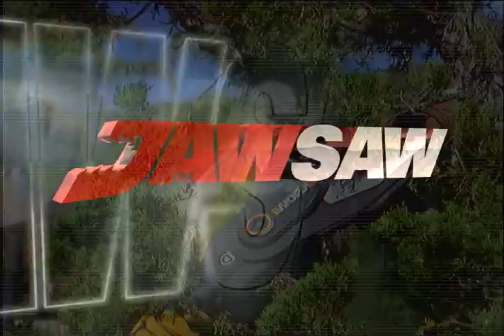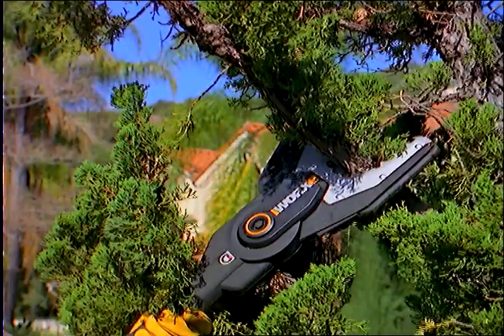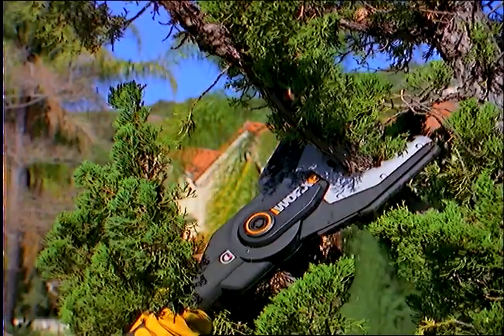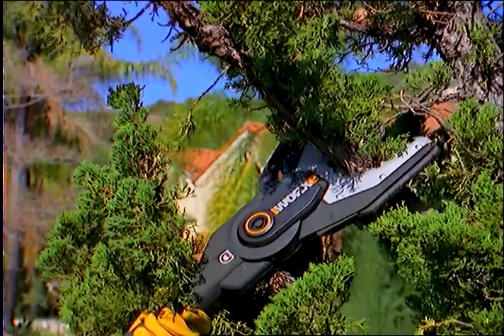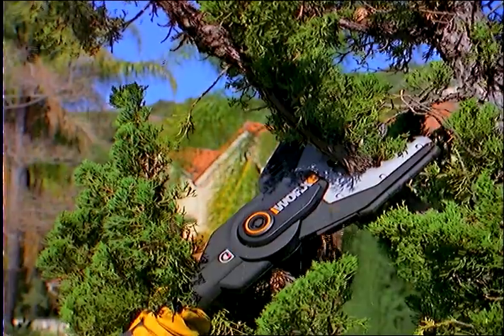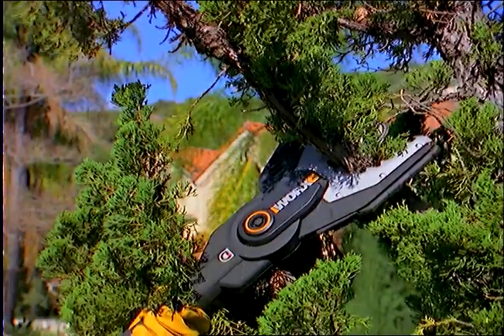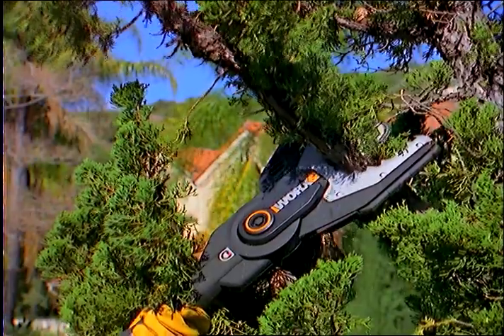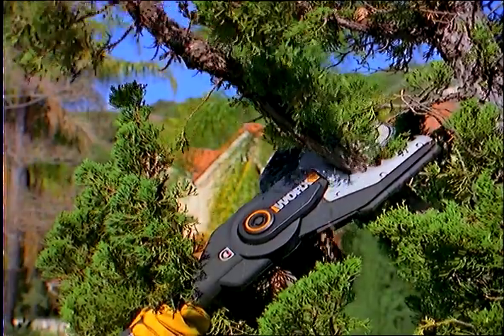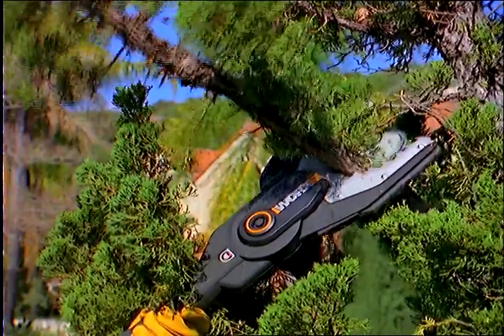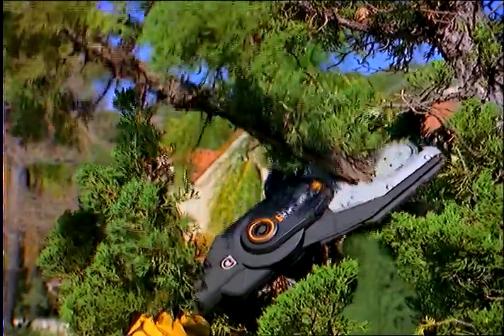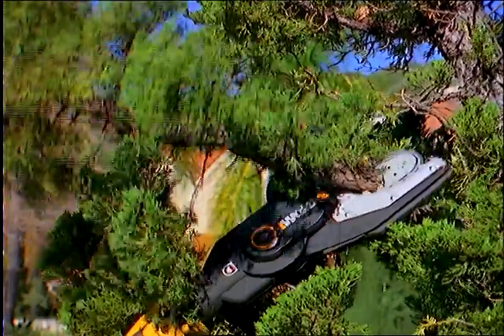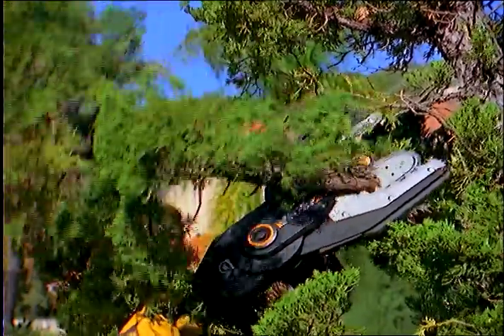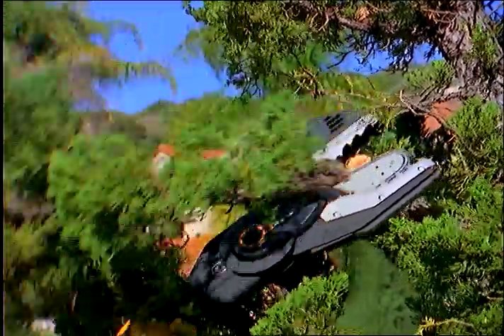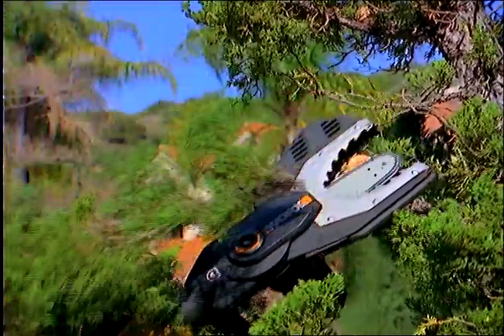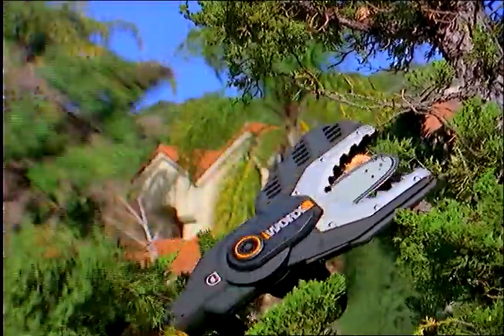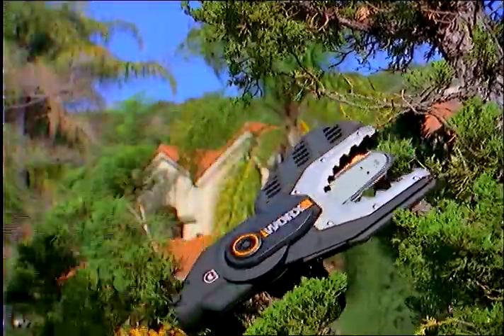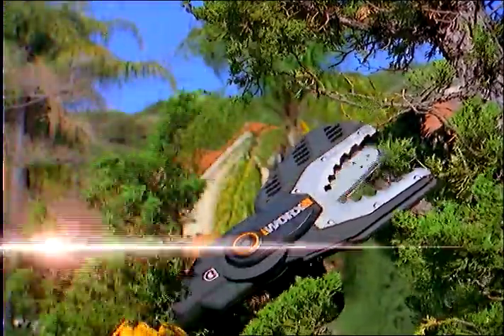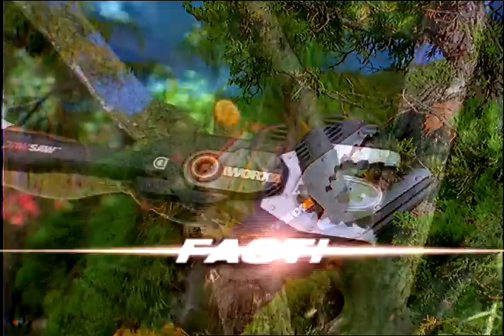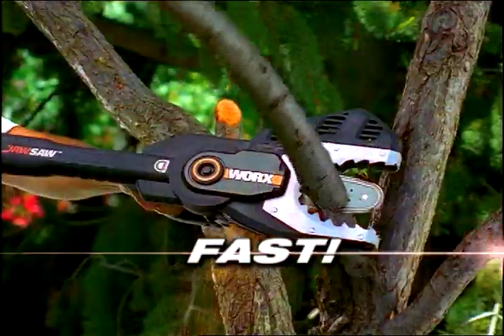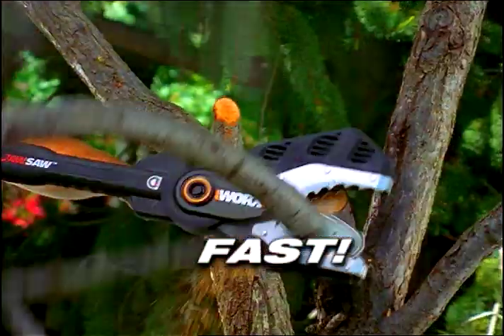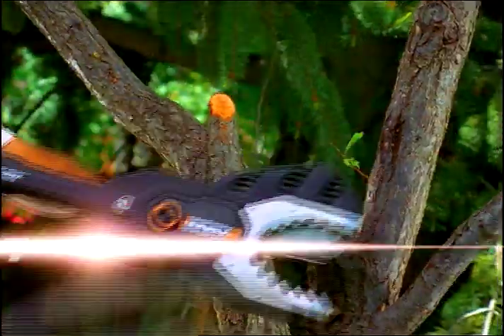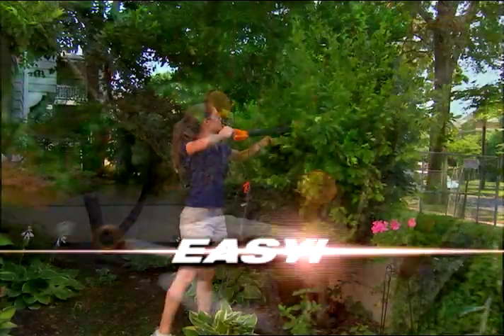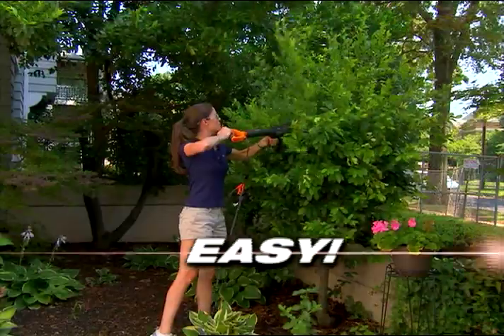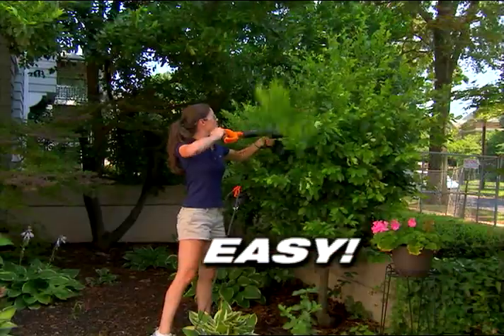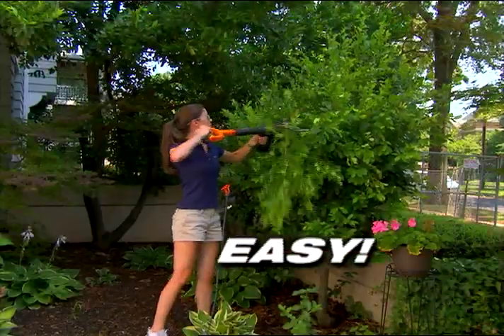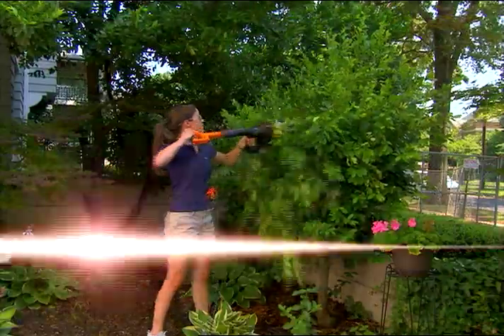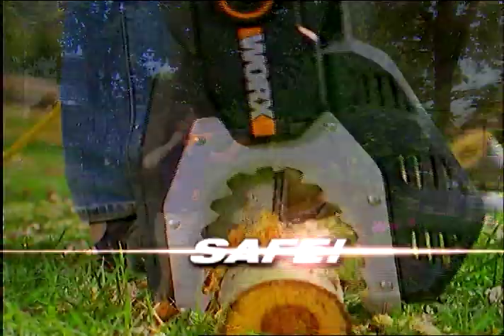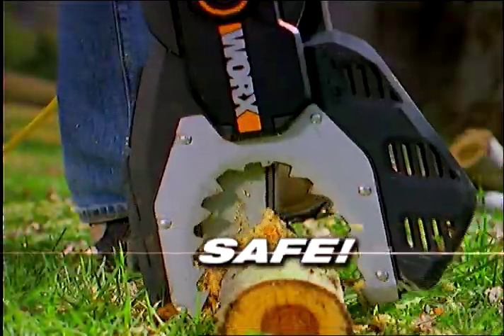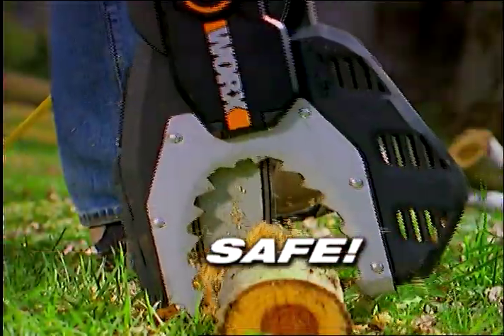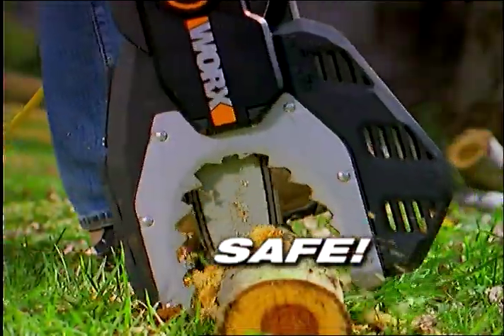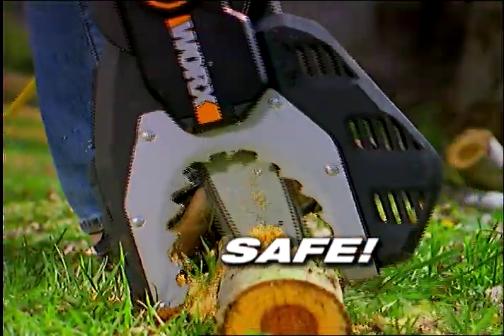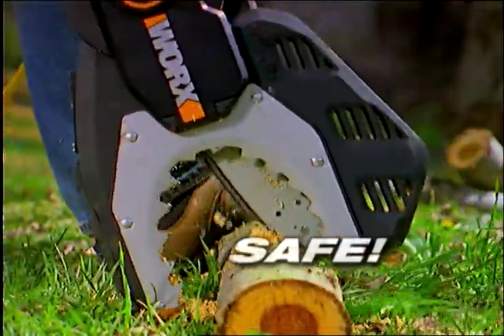The JawSaw is the perfect tool for all your tree maintenance needs. It's fast, it's easy to use, and it's extremely safe.